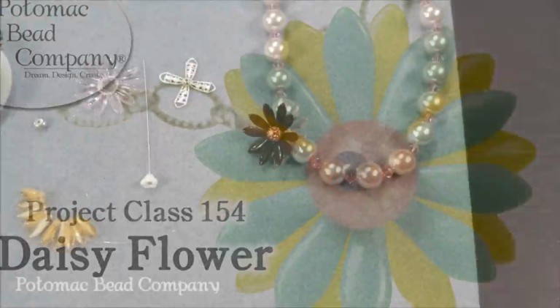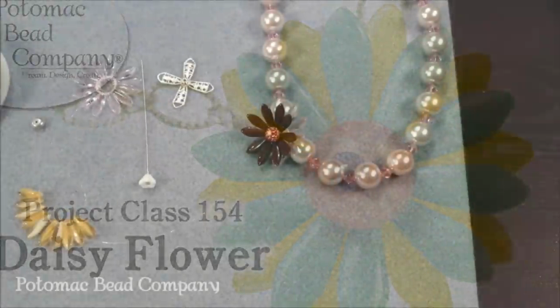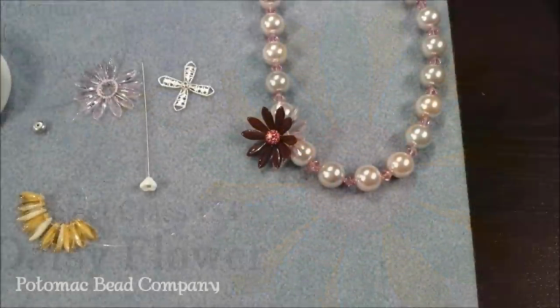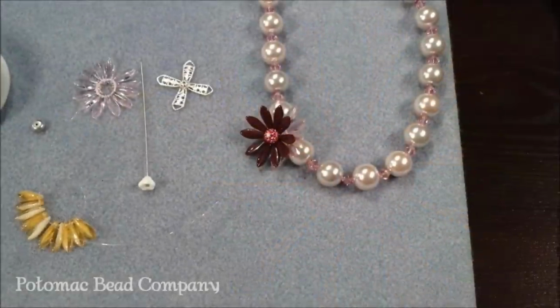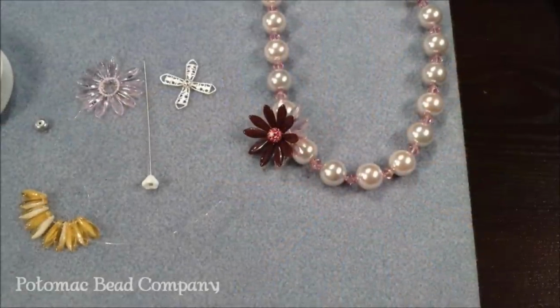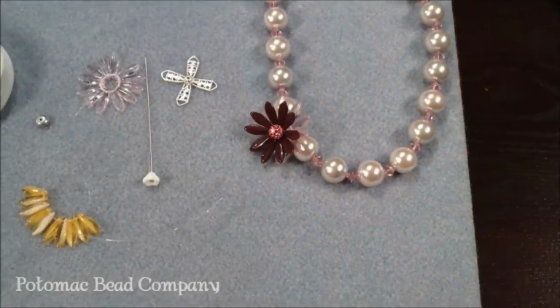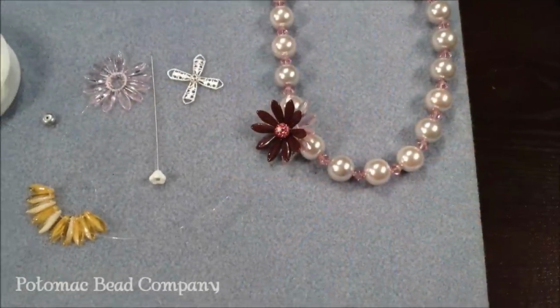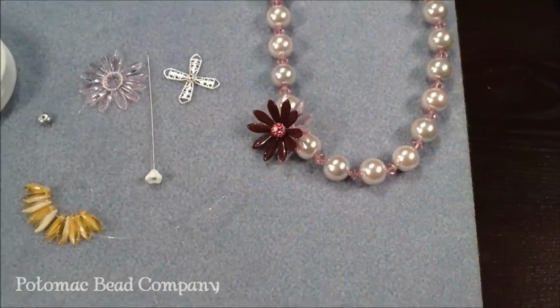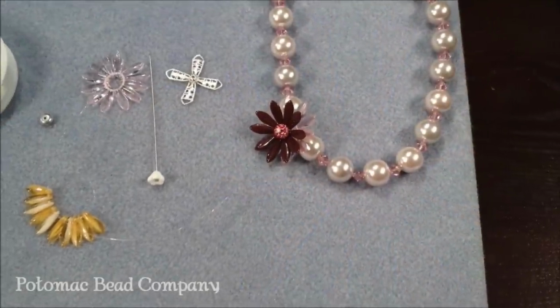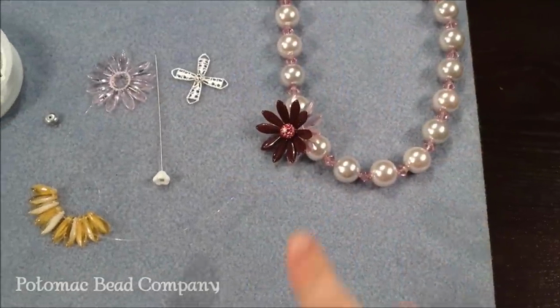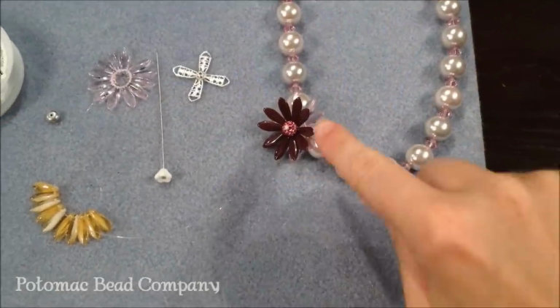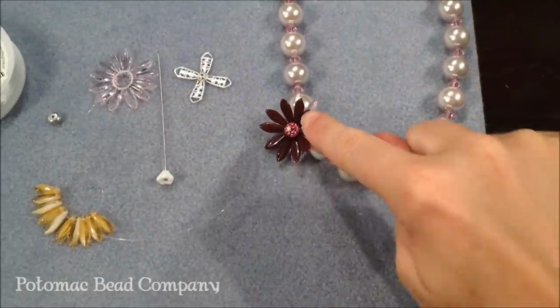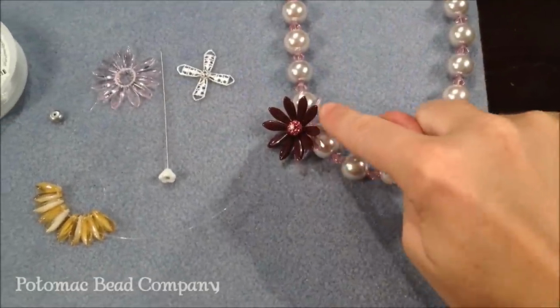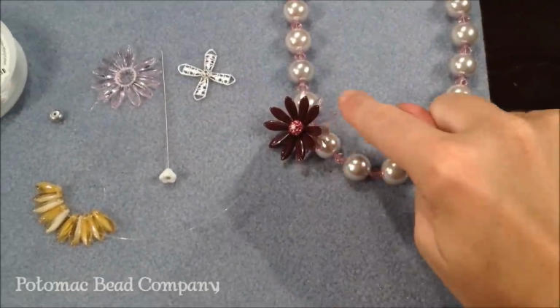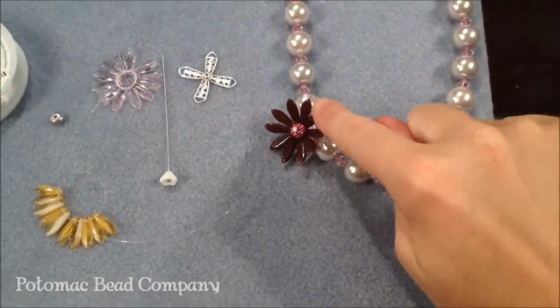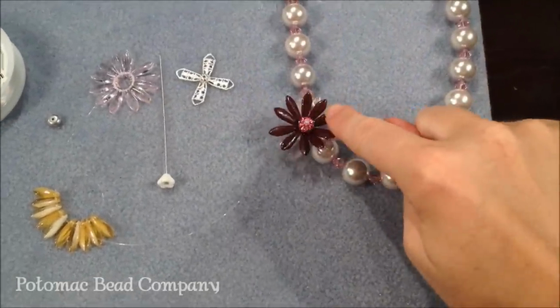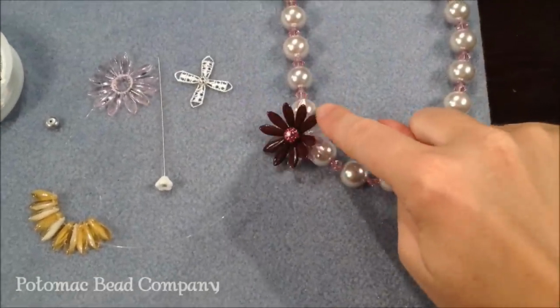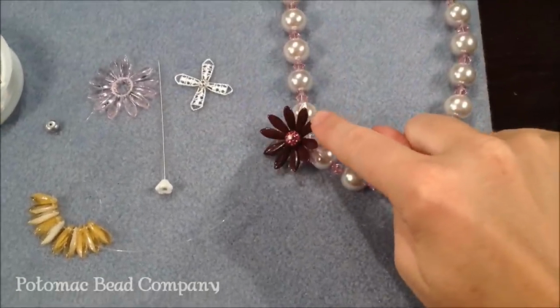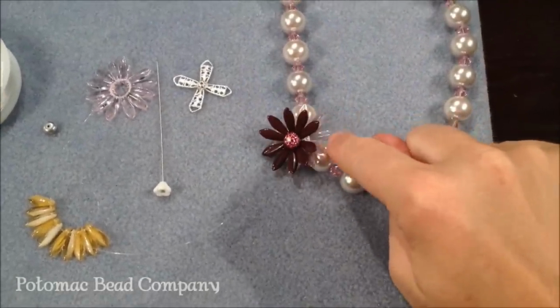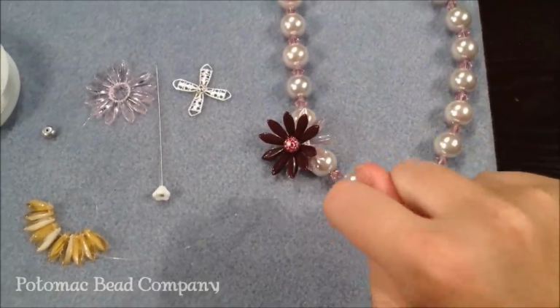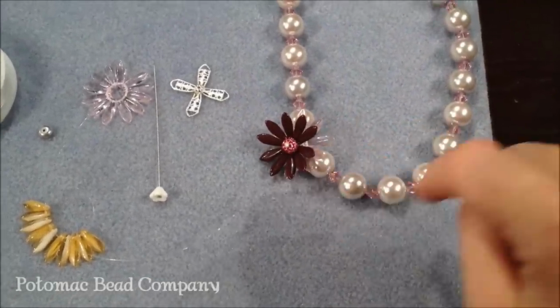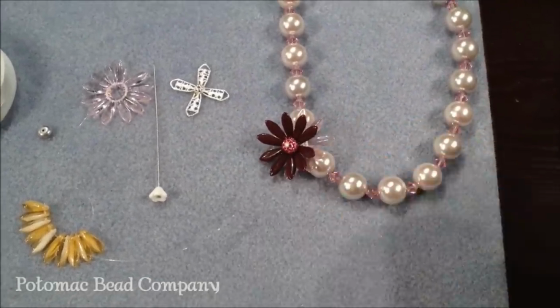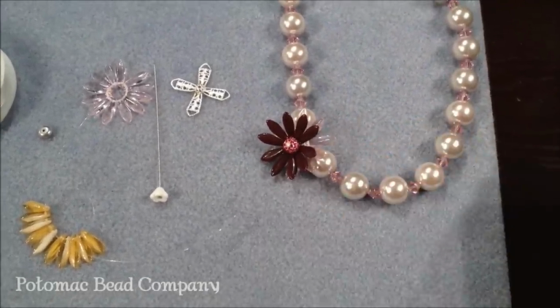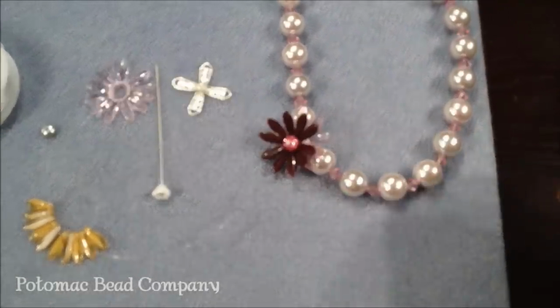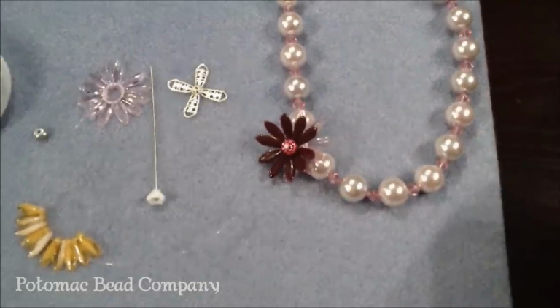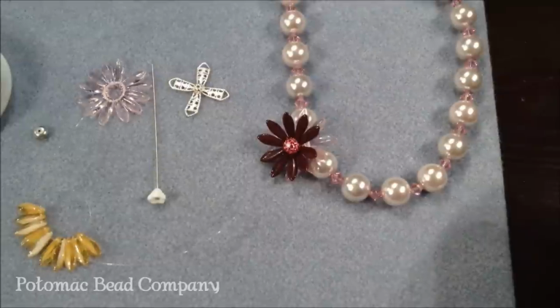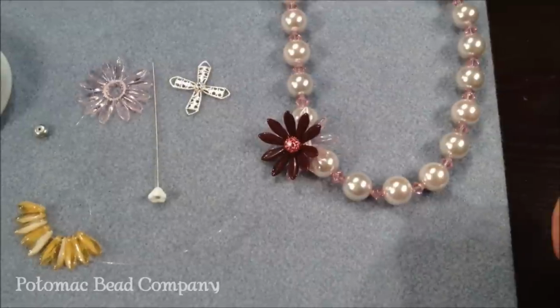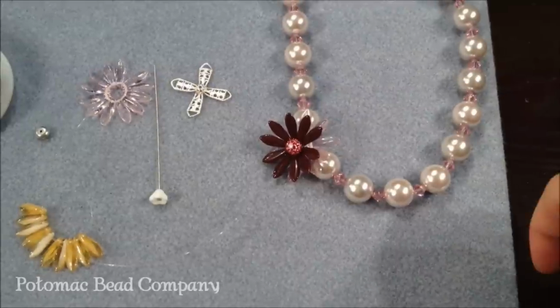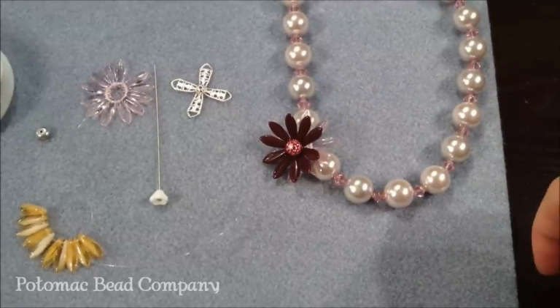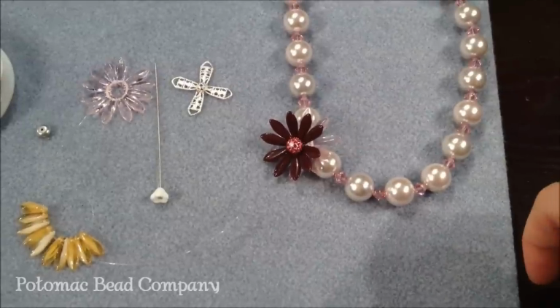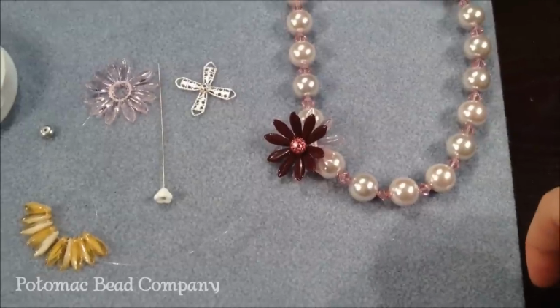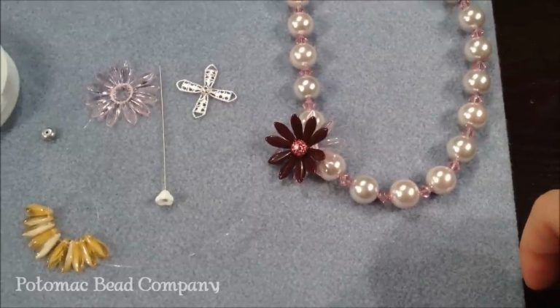Hi, I'm Allie from the Potomac Bead Company and I'm going to show you how to do a daisy flower using Czech glass daggers.